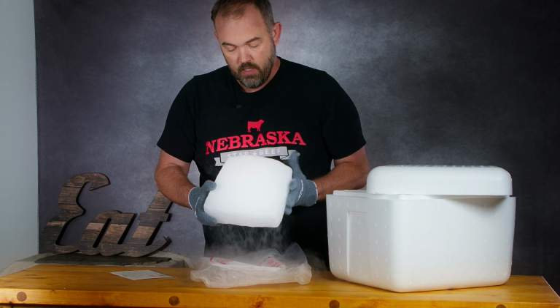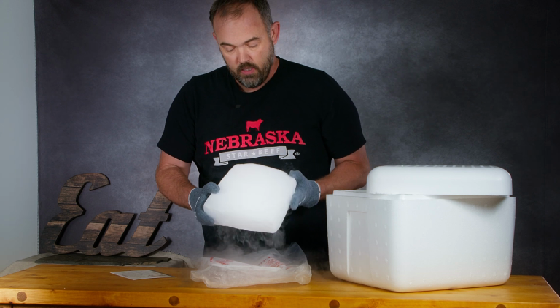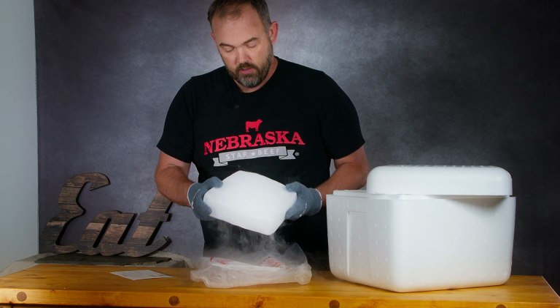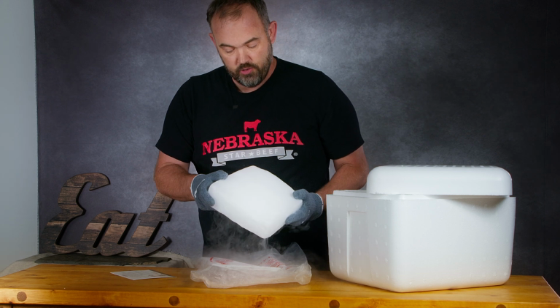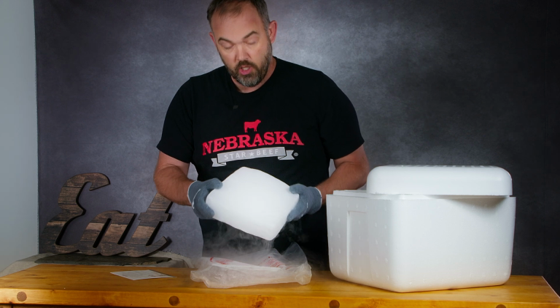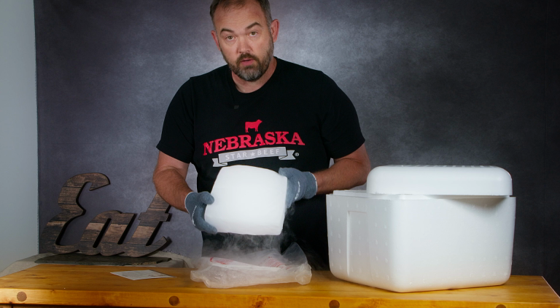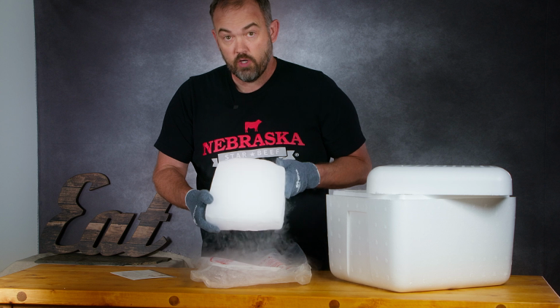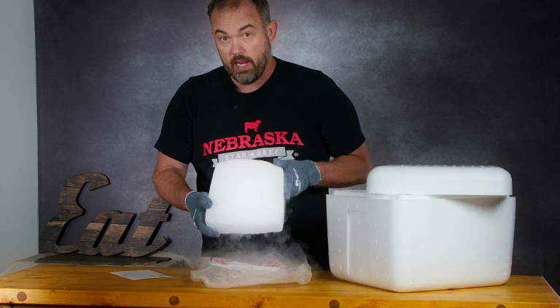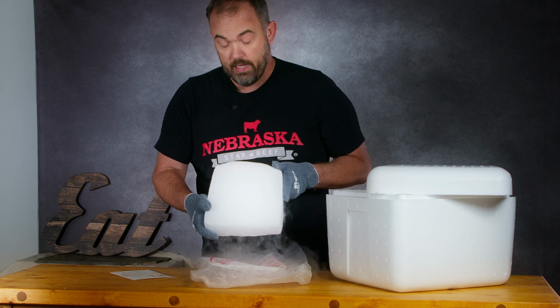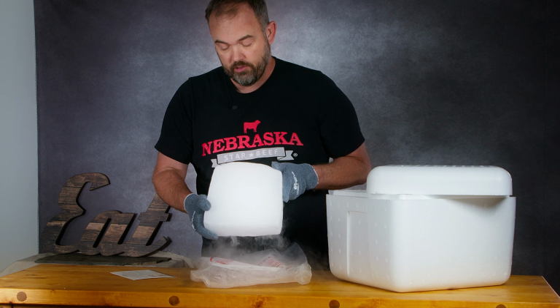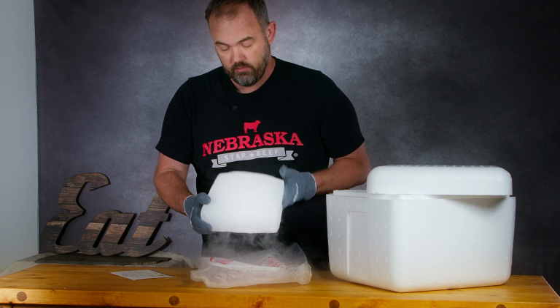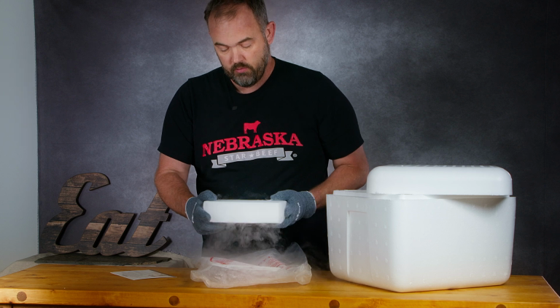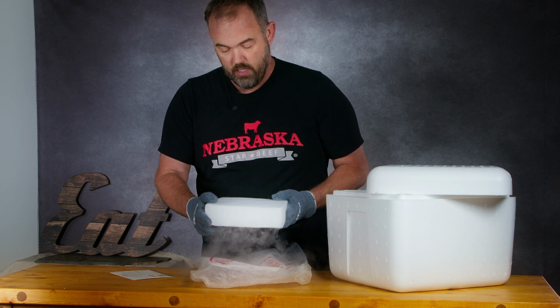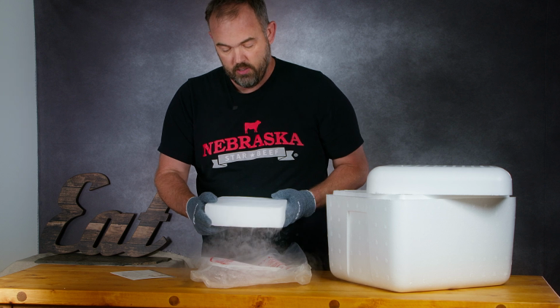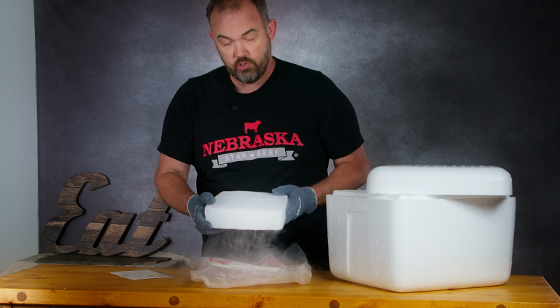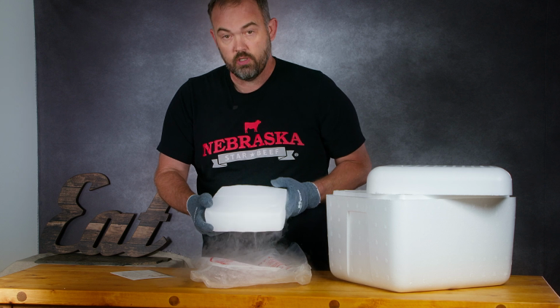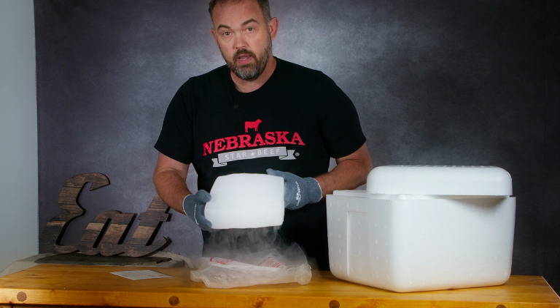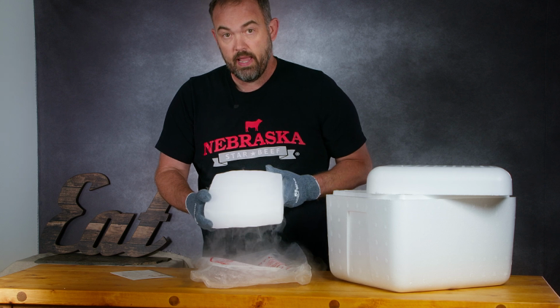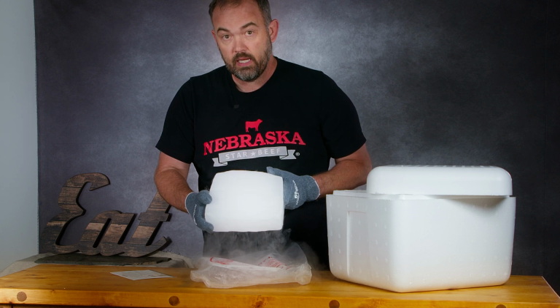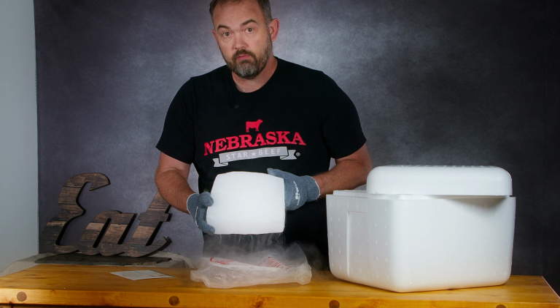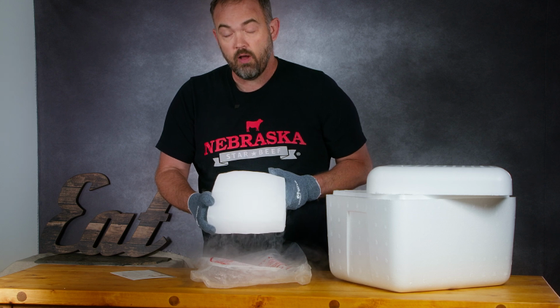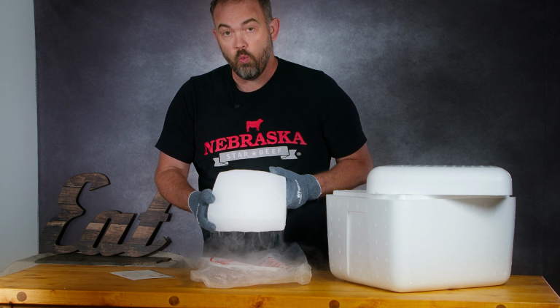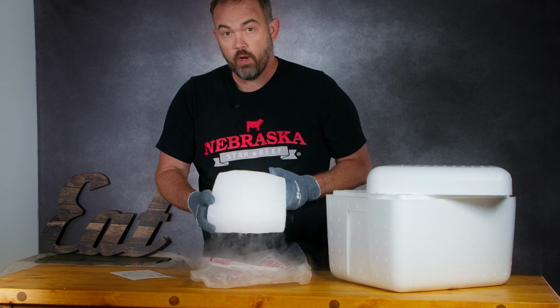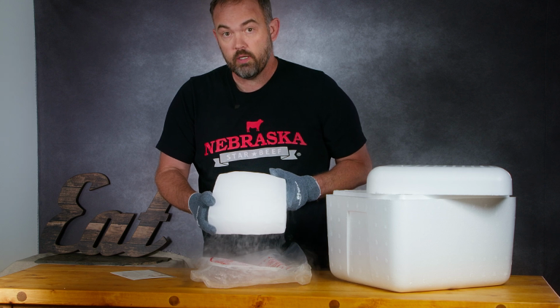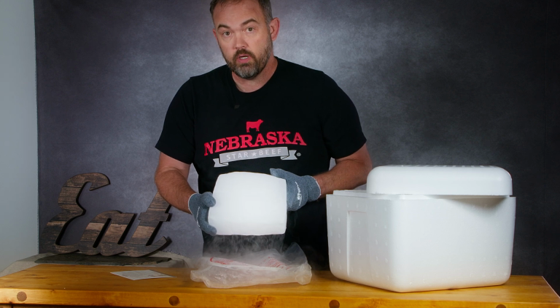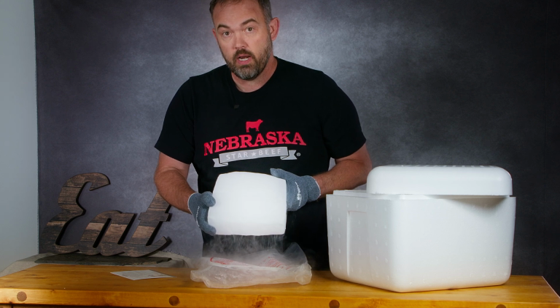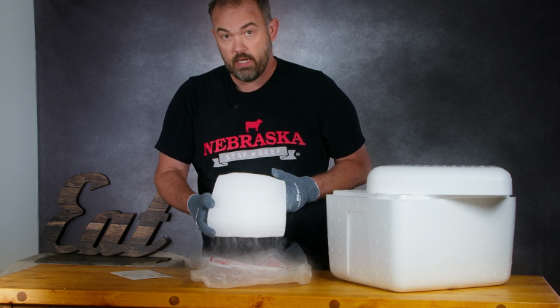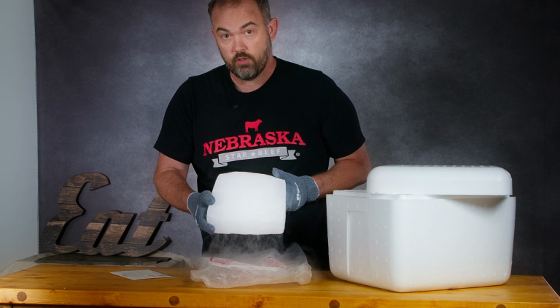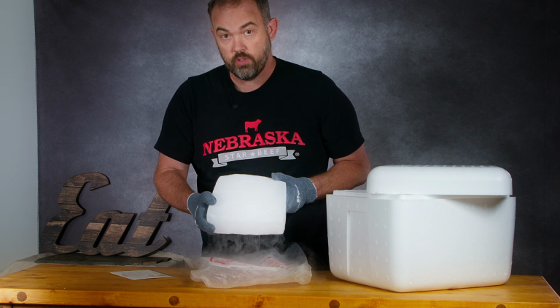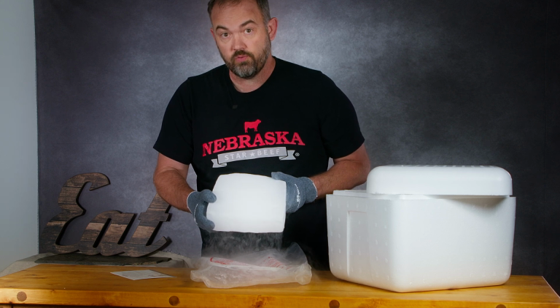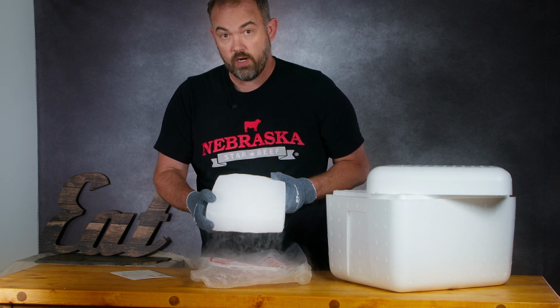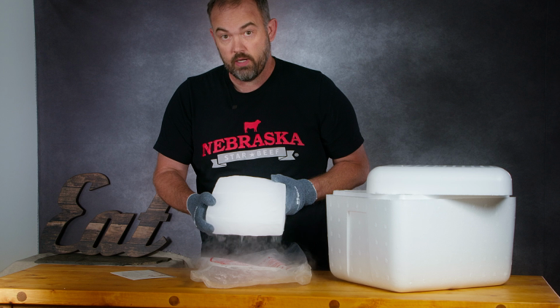This chunk of dry ice is negative 109 degrees Fahrenheit.